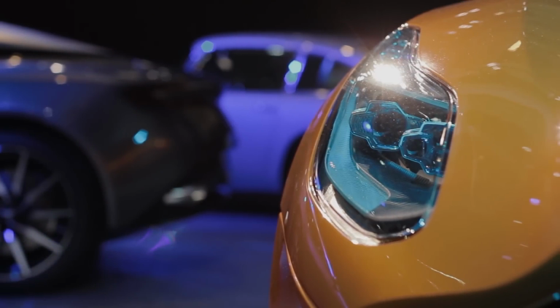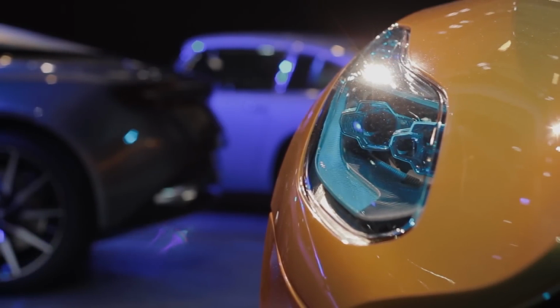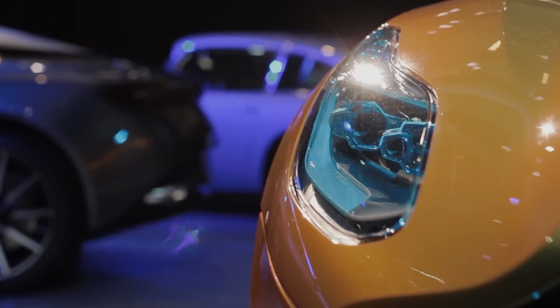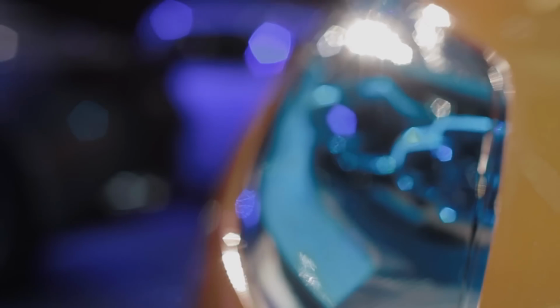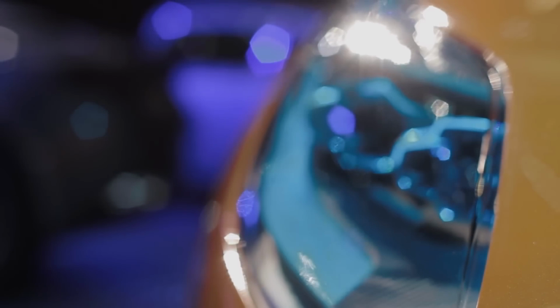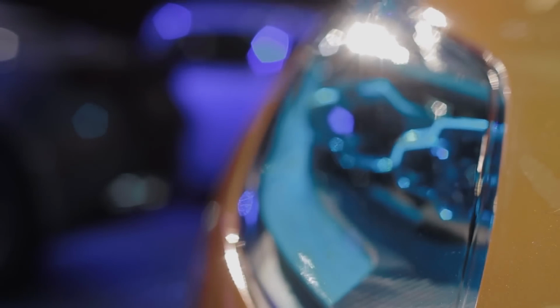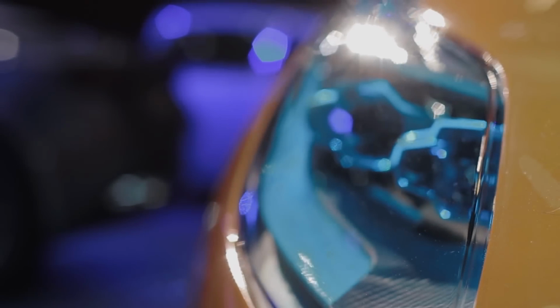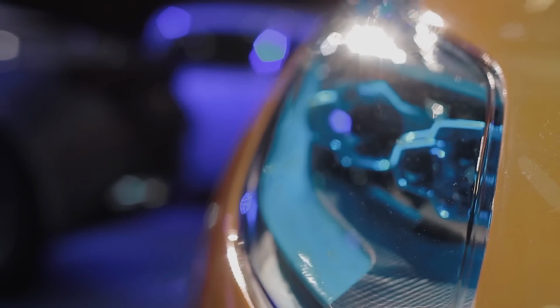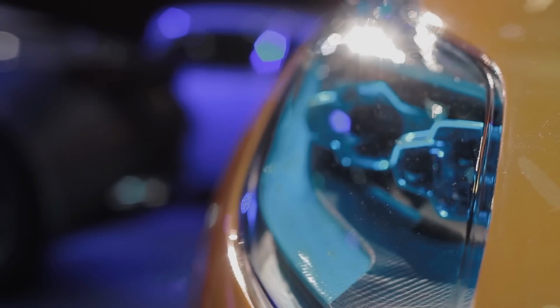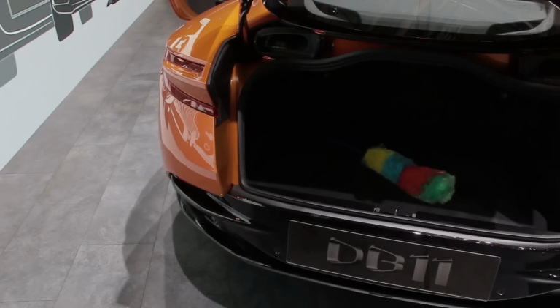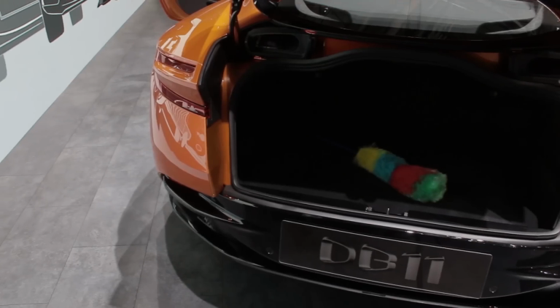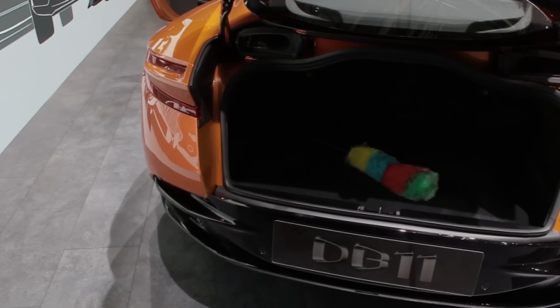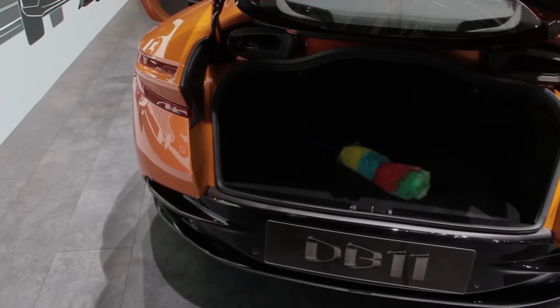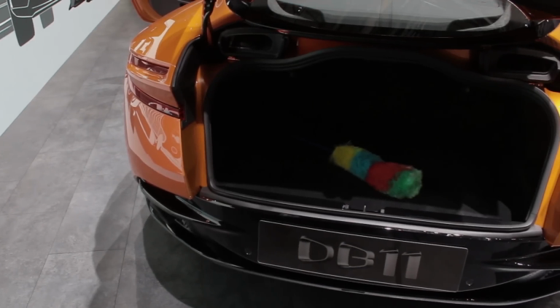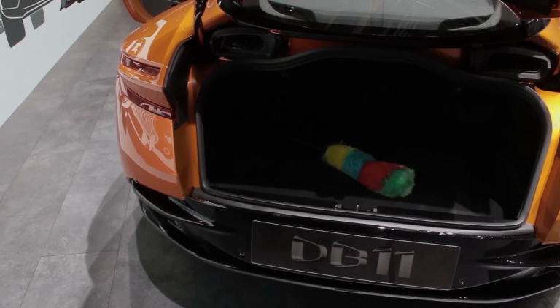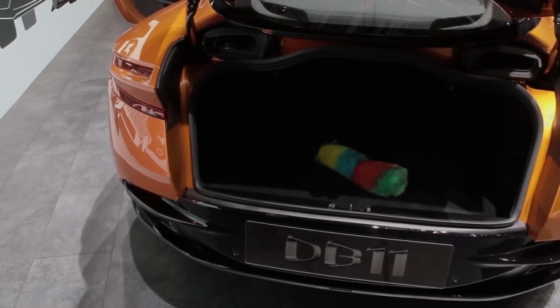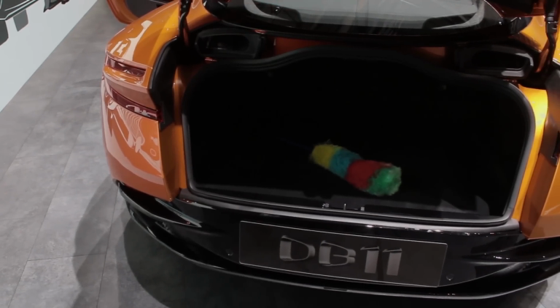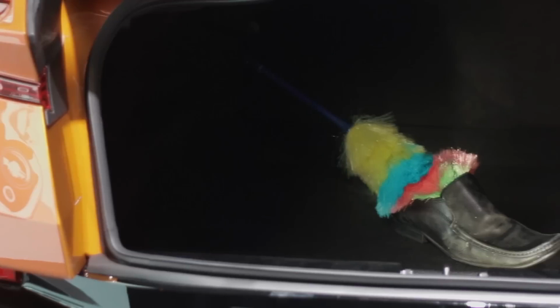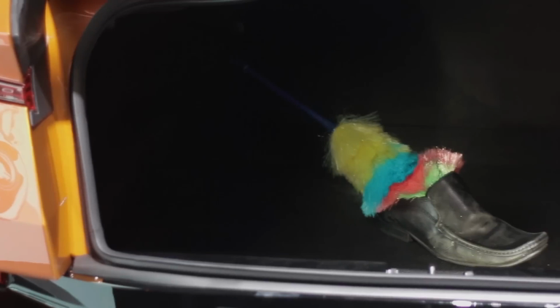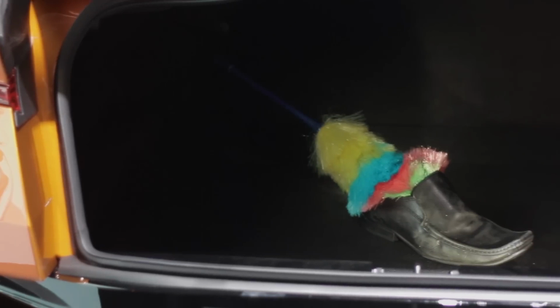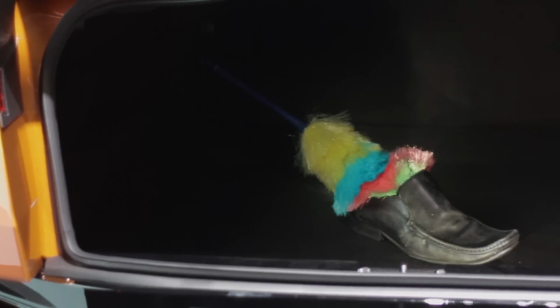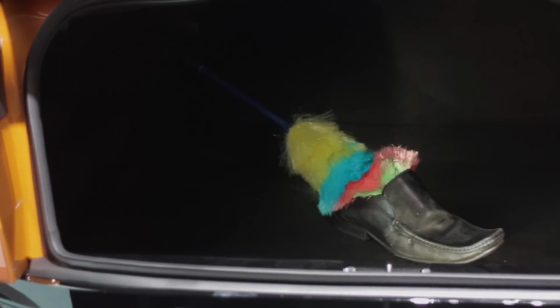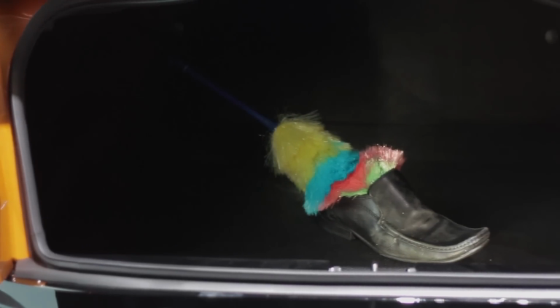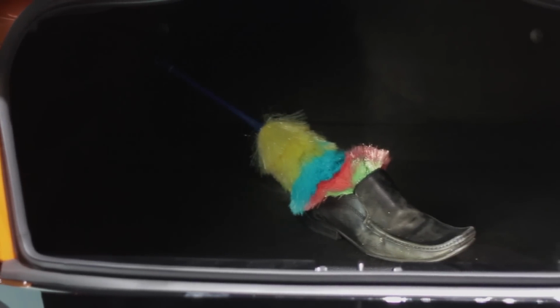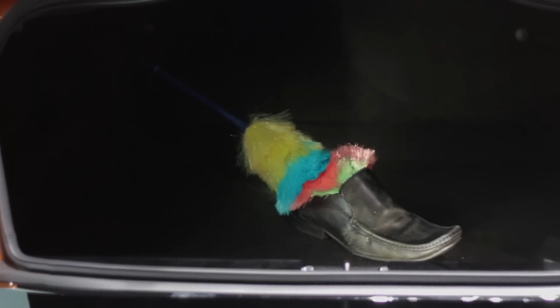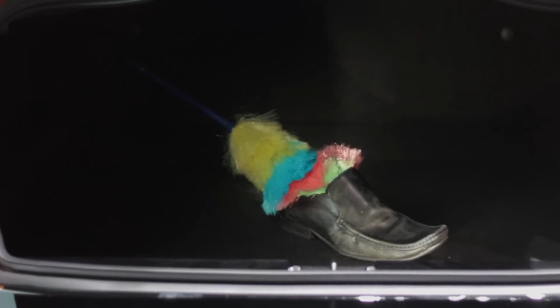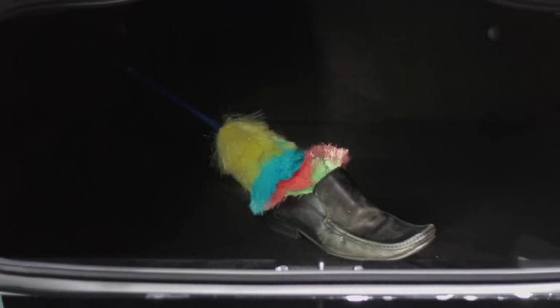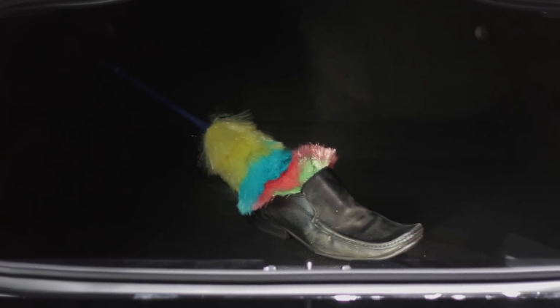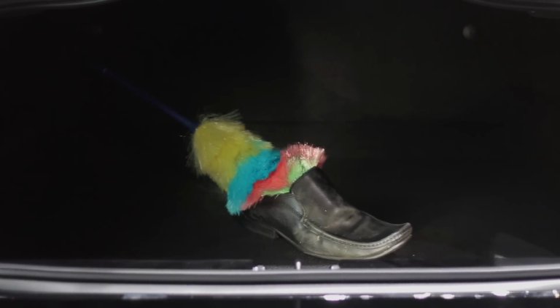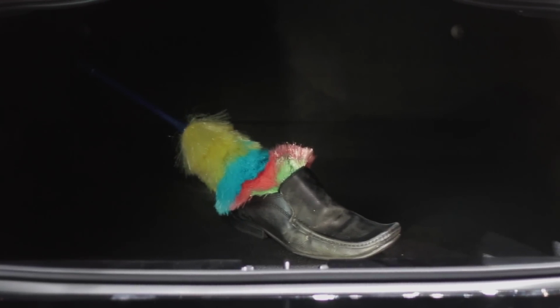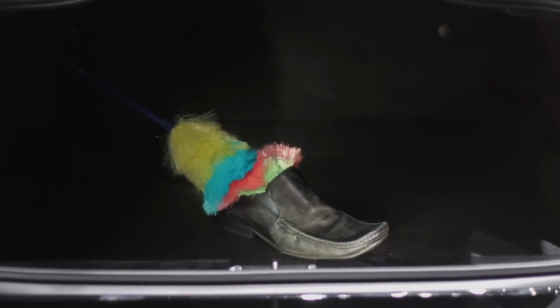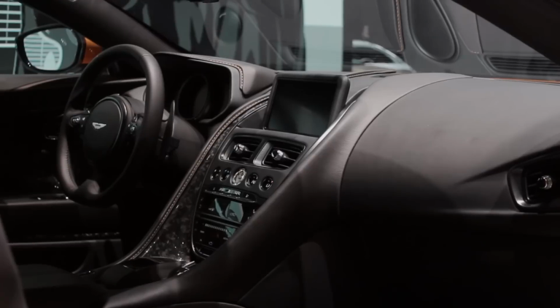Being a 2-plus-2 GT car, let's talk about practicality. The boot is big enough for many shoes and feather dusters, and inside there's plenty of space for activities.